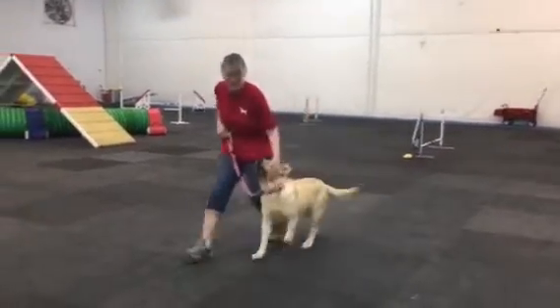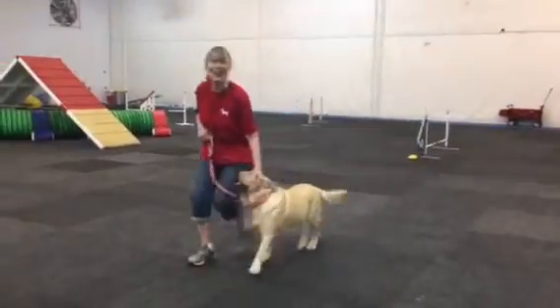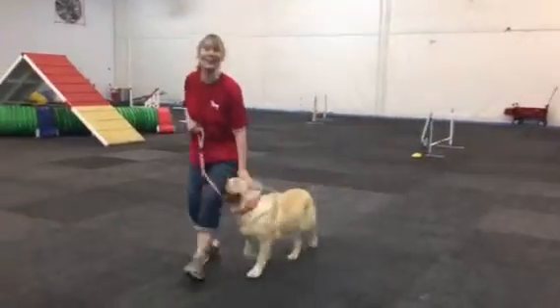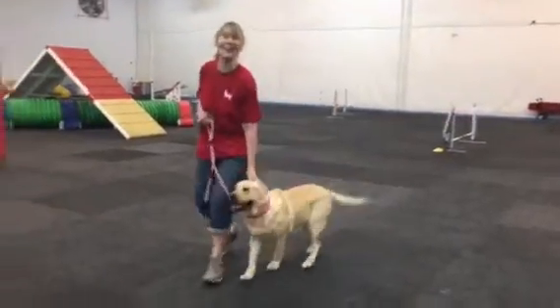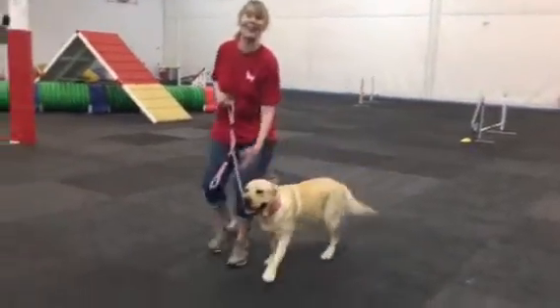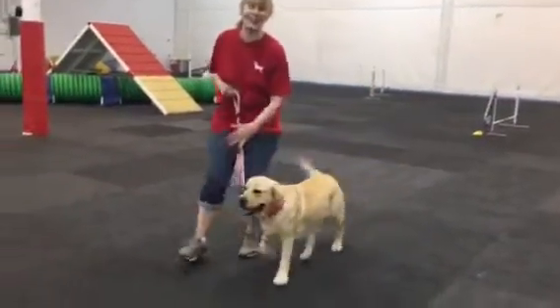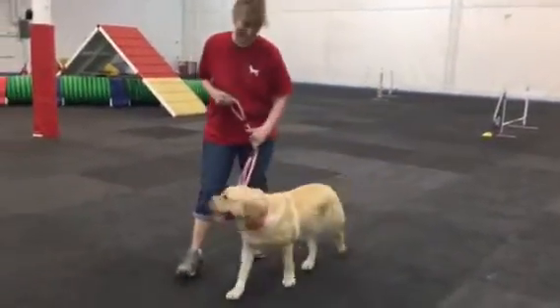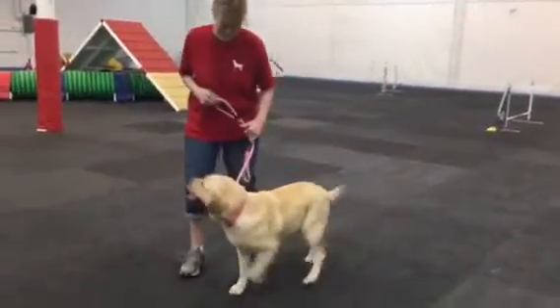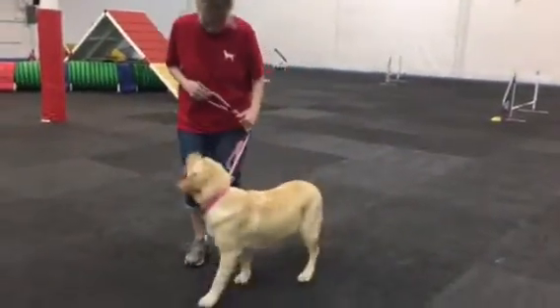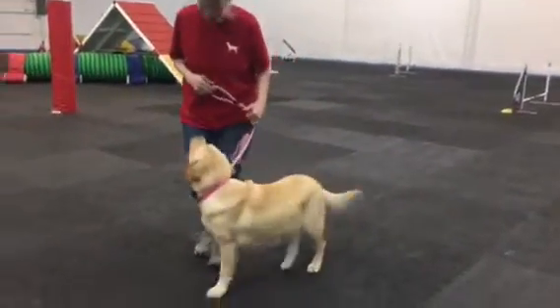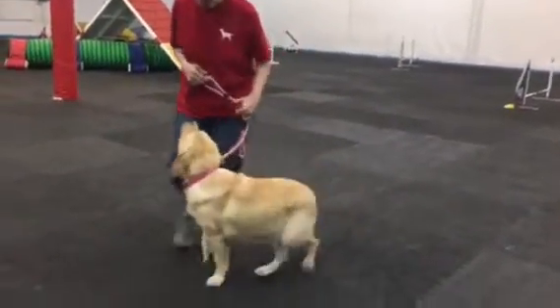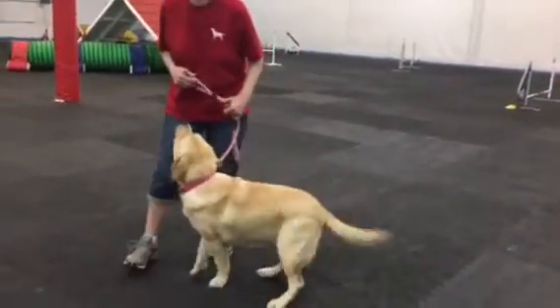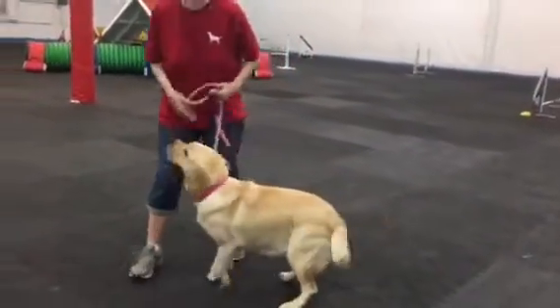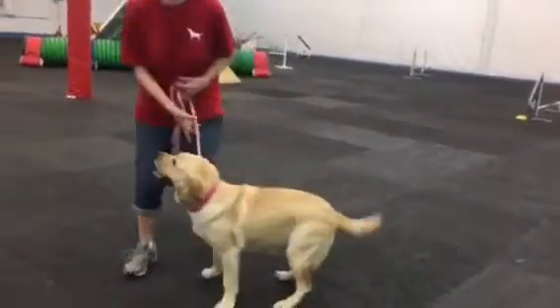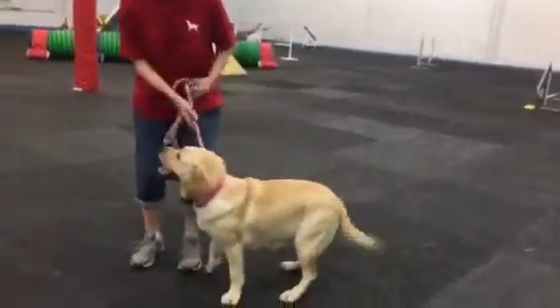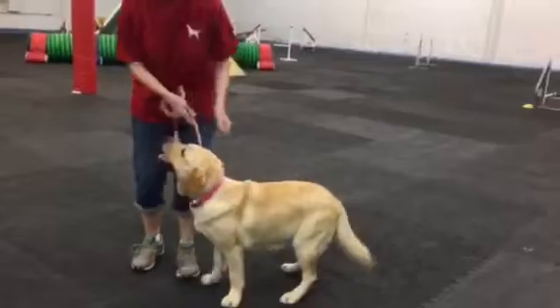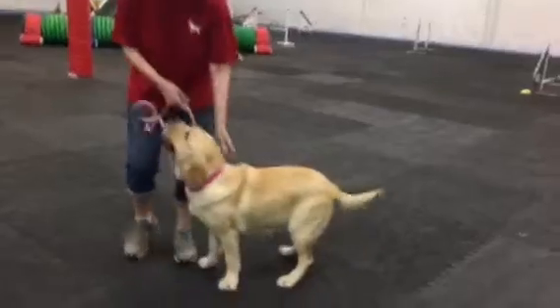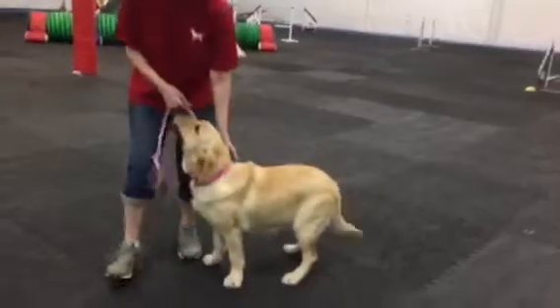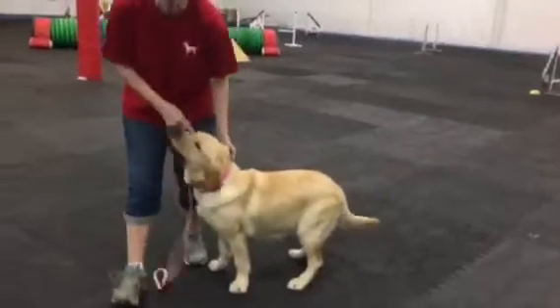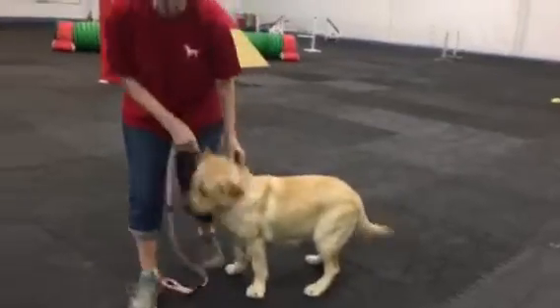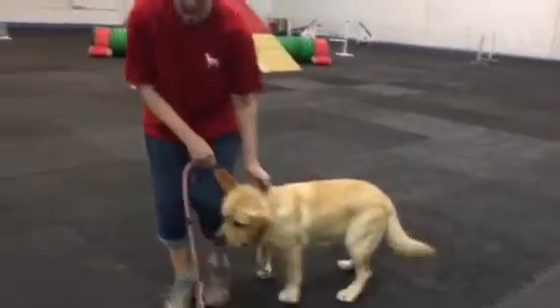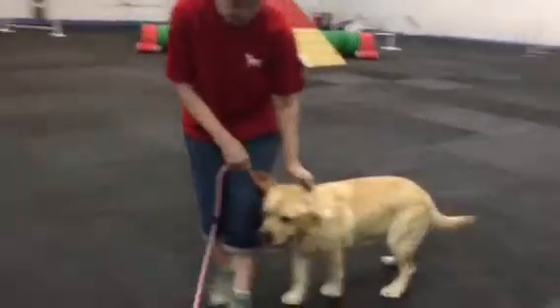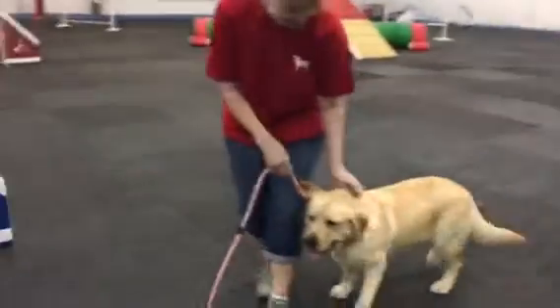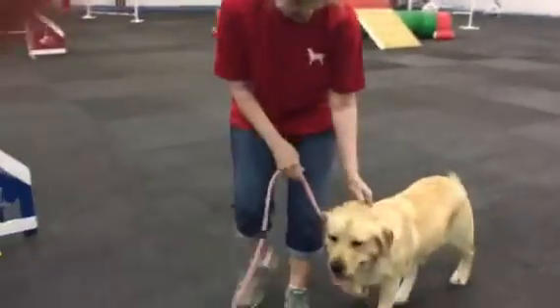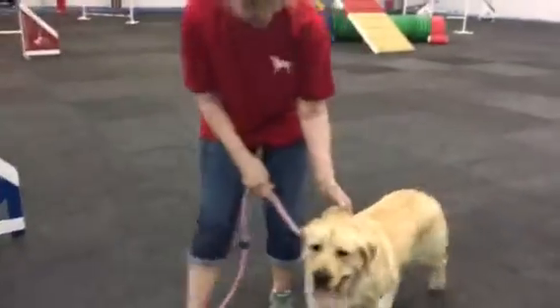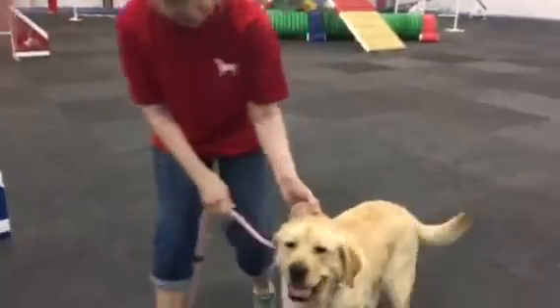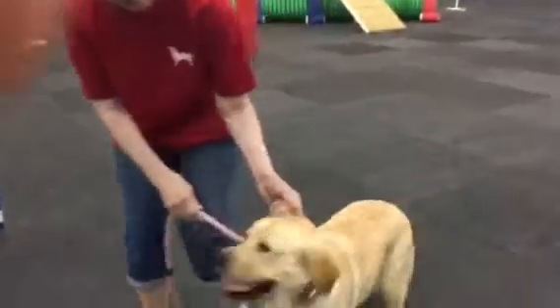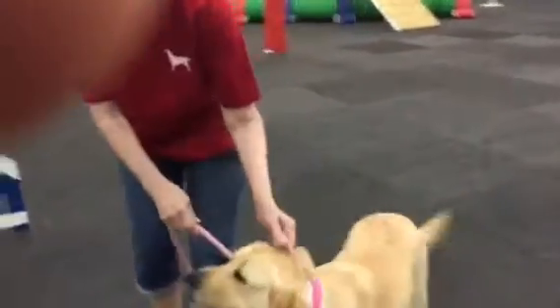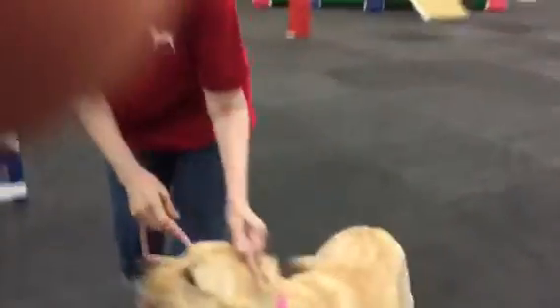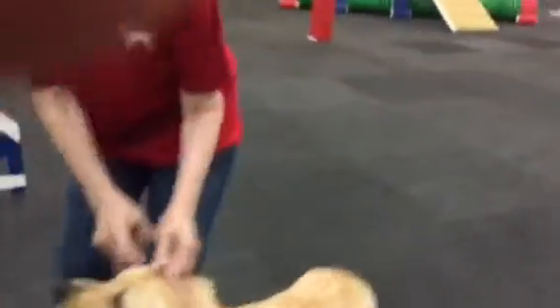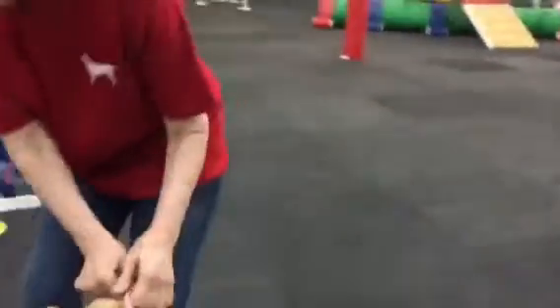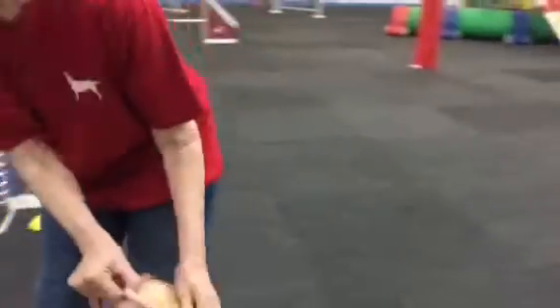And she's happy, too. All right, watch her jump. All right. Here, now you're going to see her do a little agility.